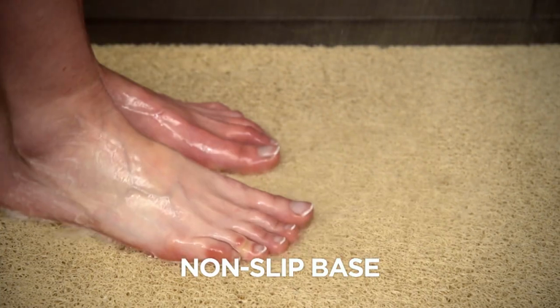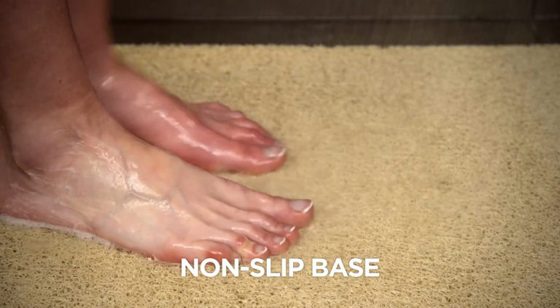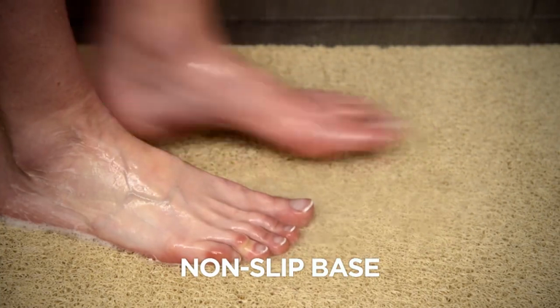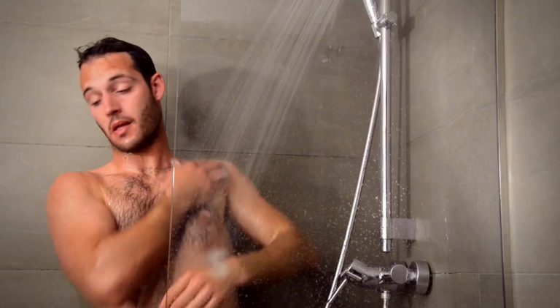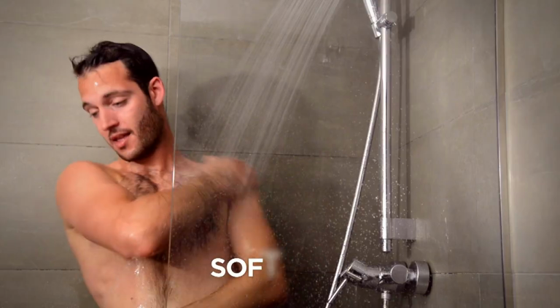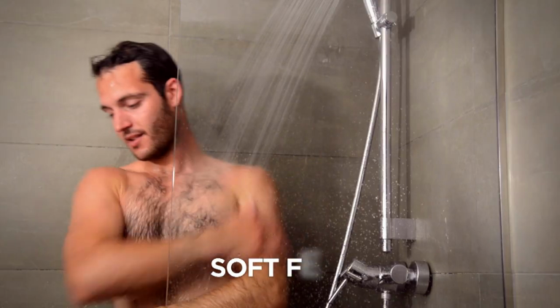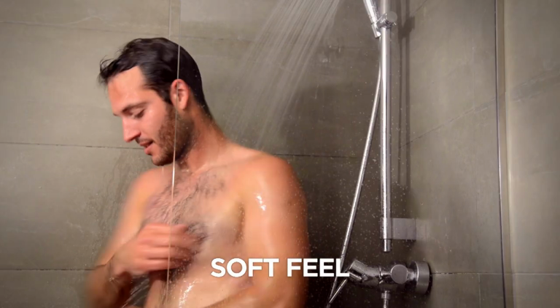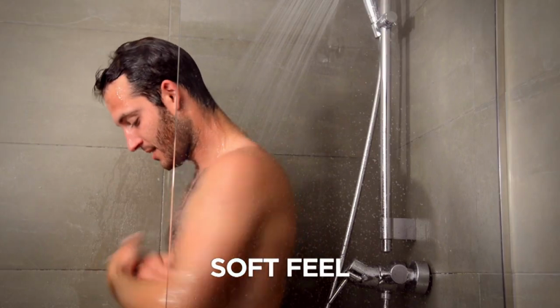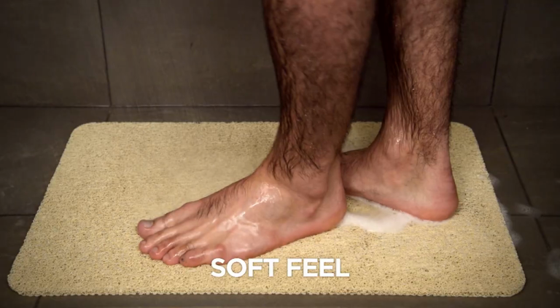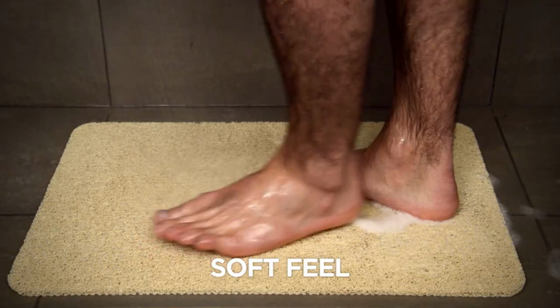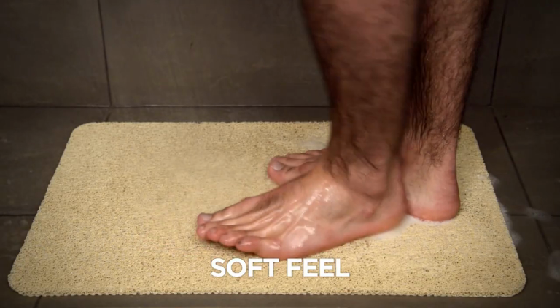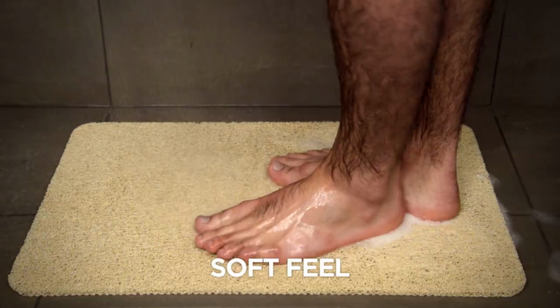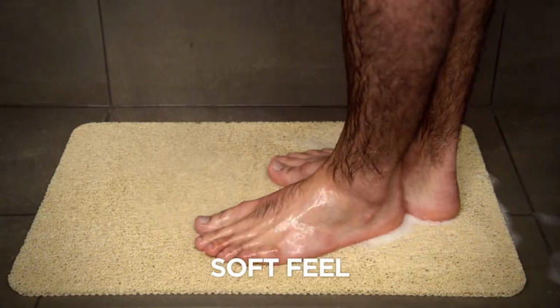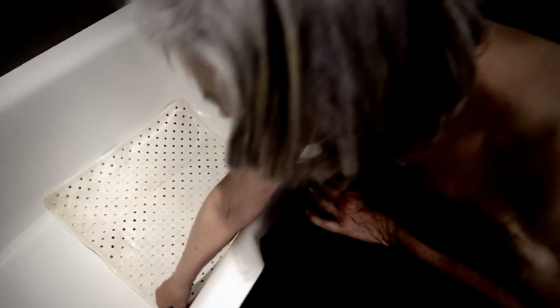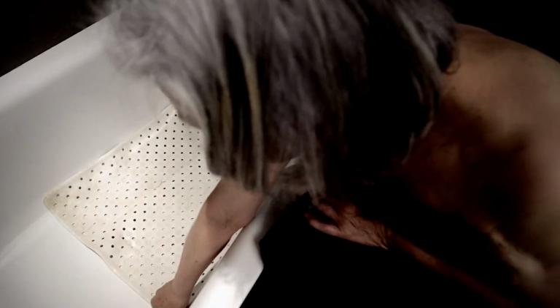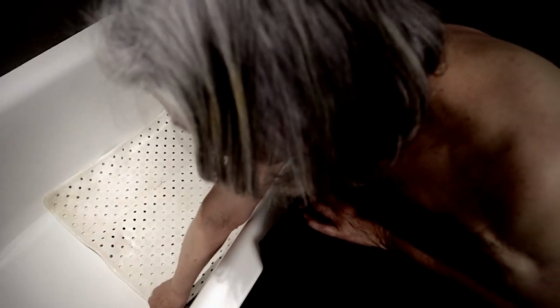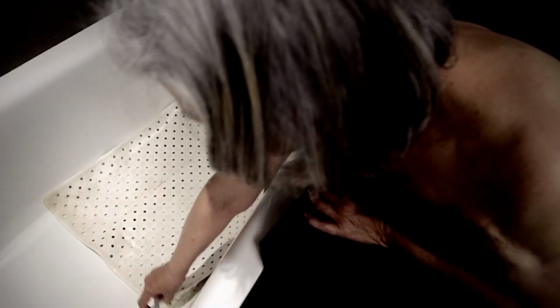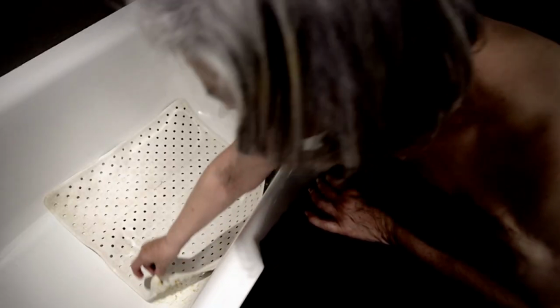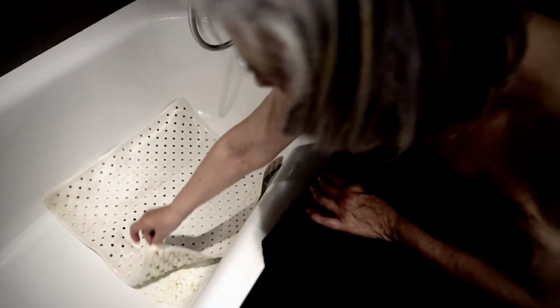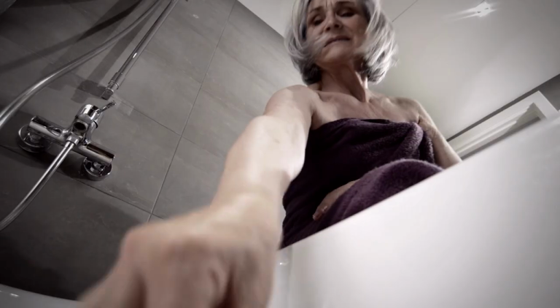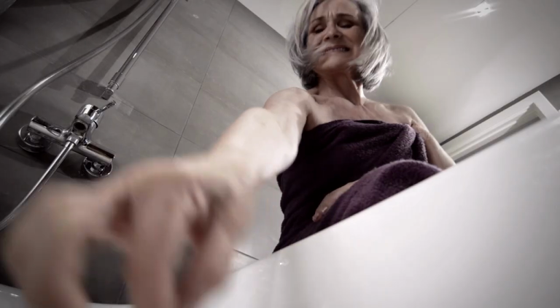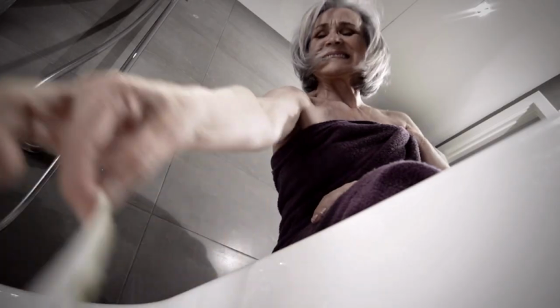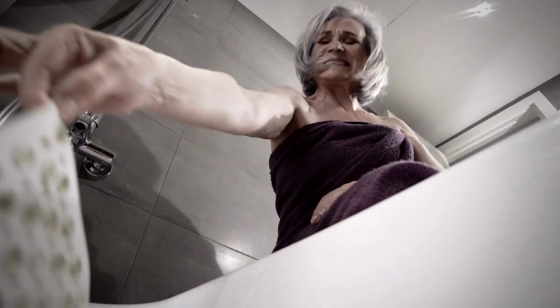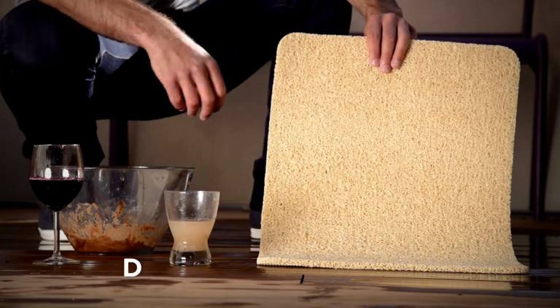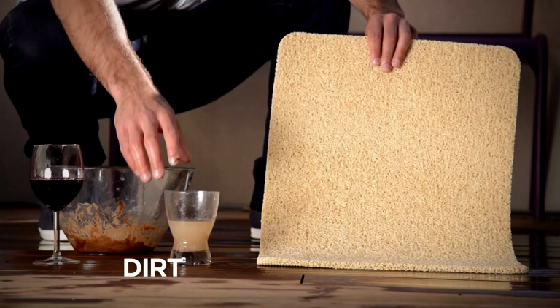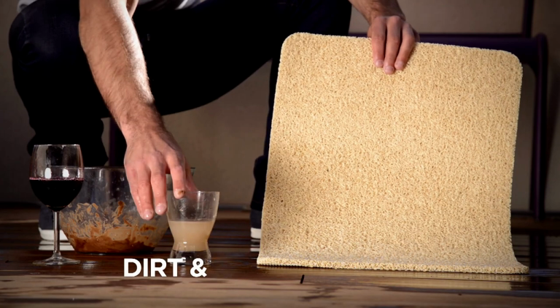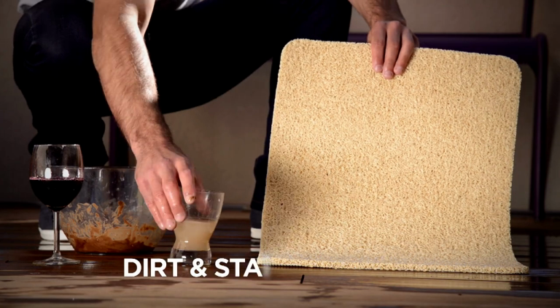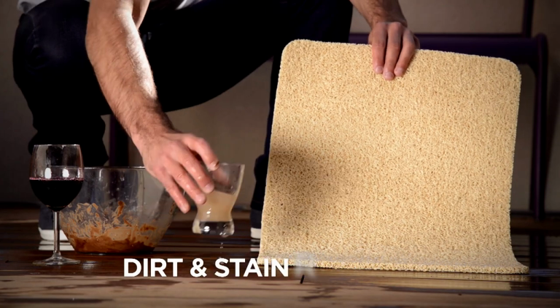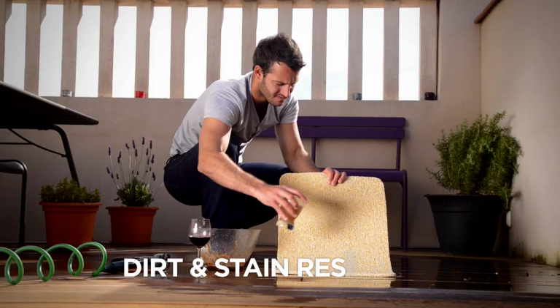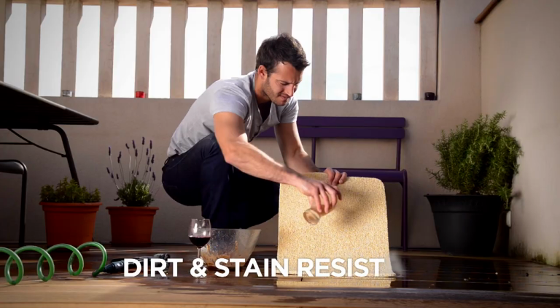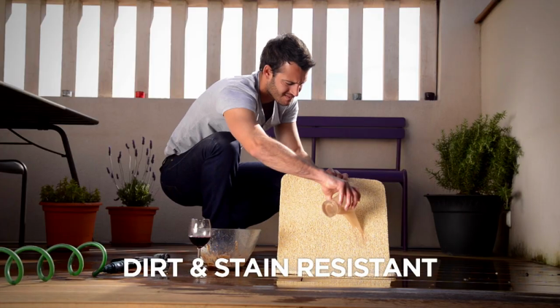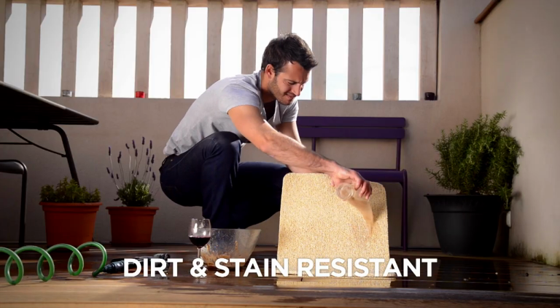Everyone will love it because it's so soft and cushioning. Other mats can gather bacteria and mold, but Hydro Wonder is dirt resistant.